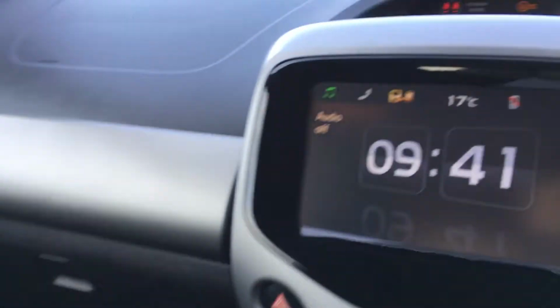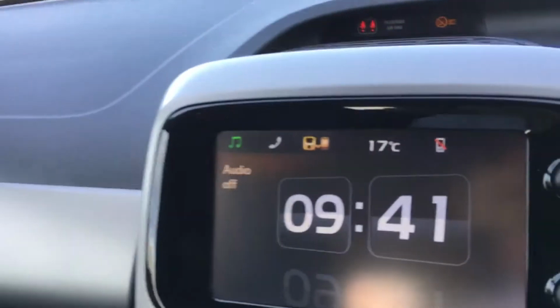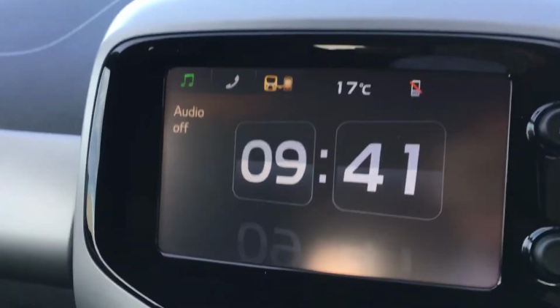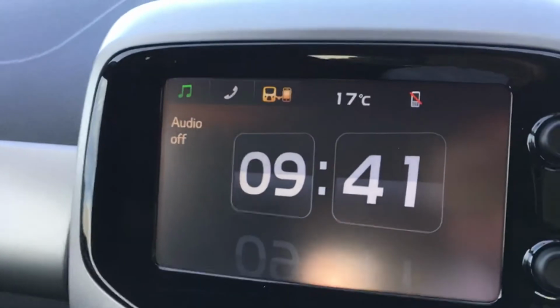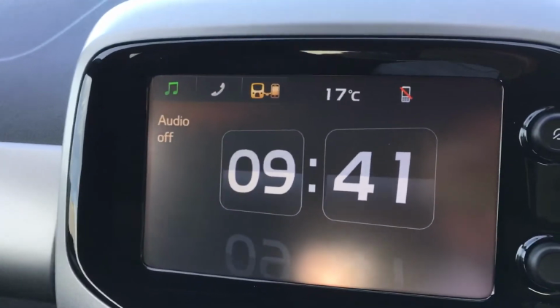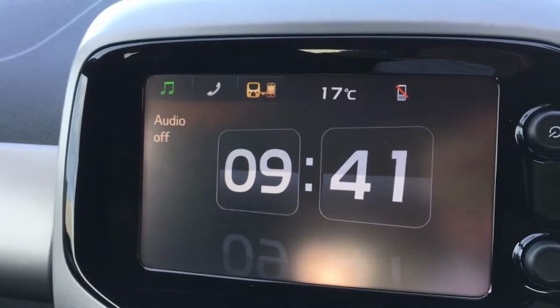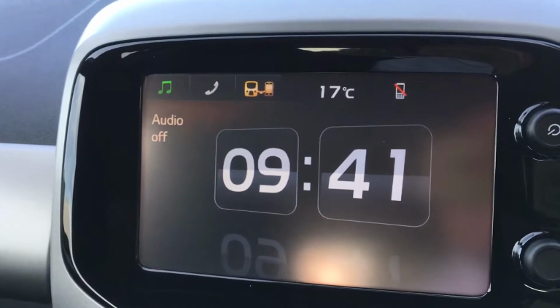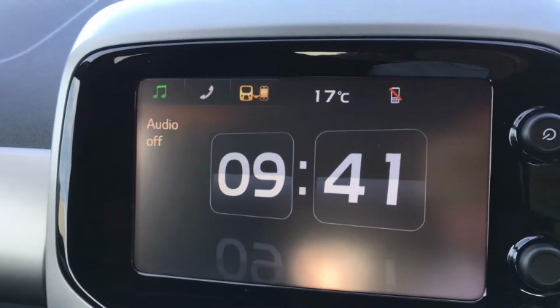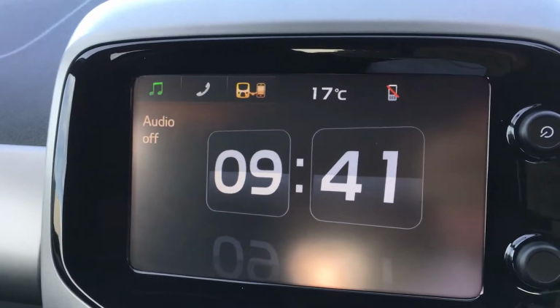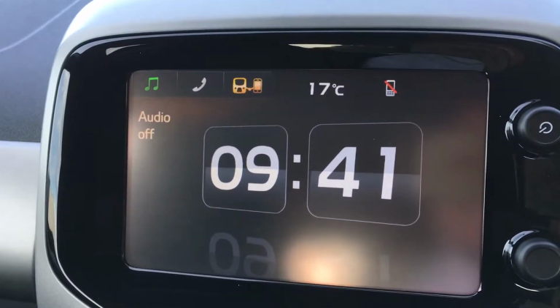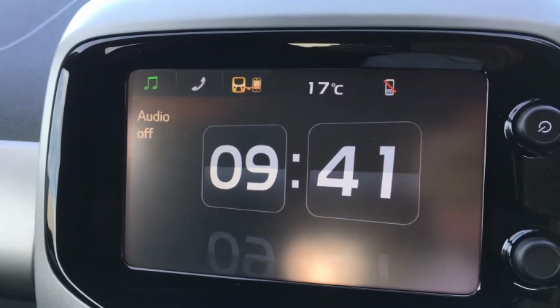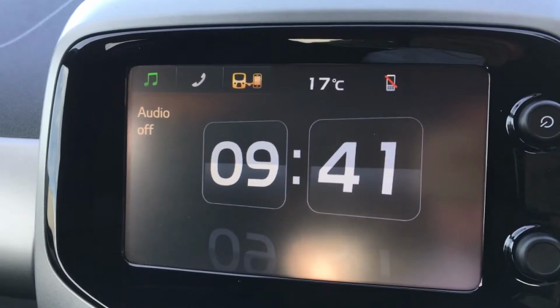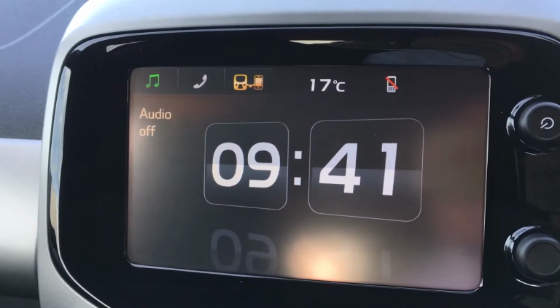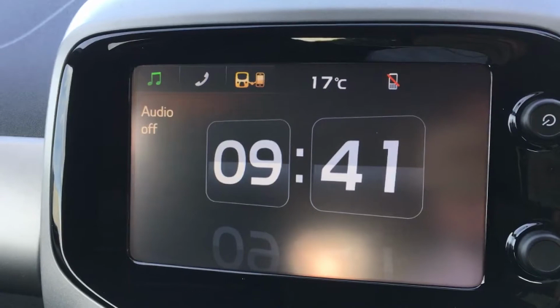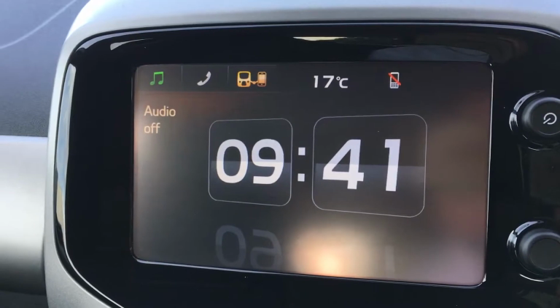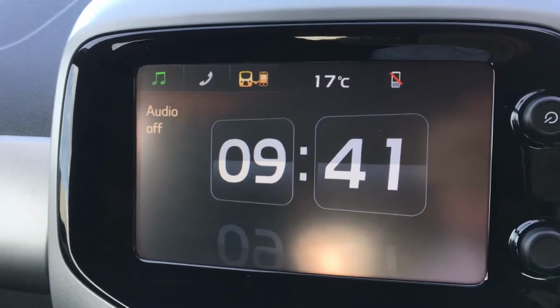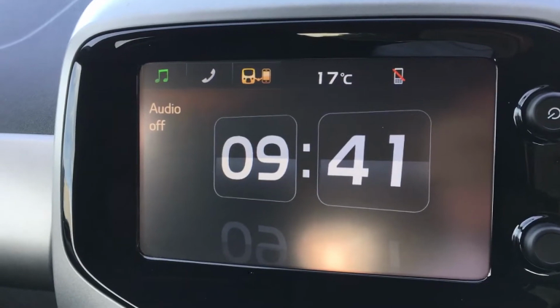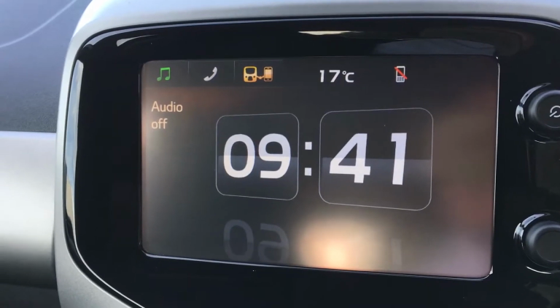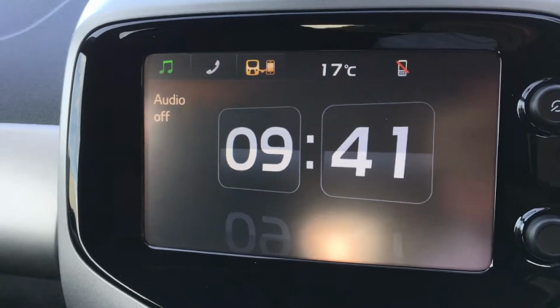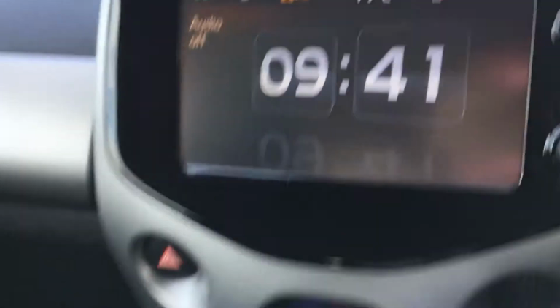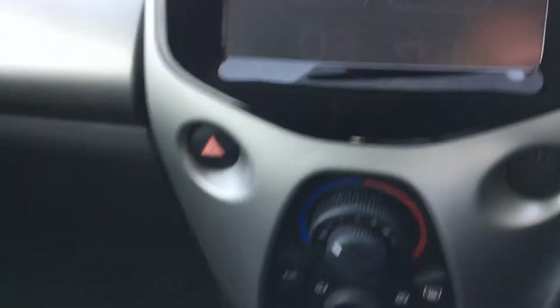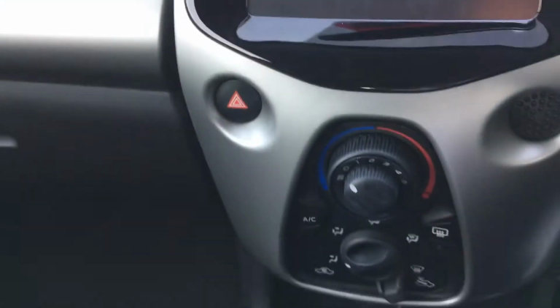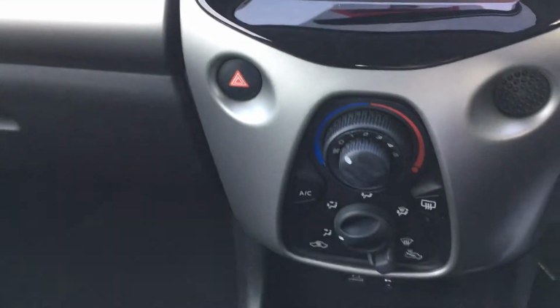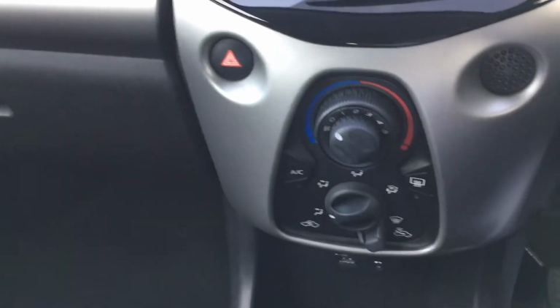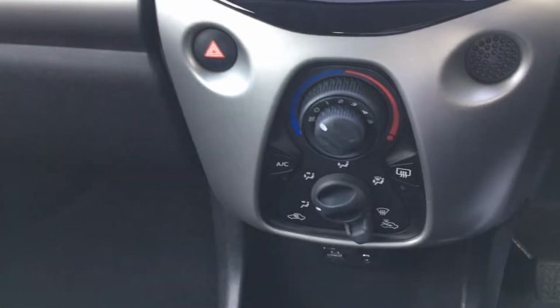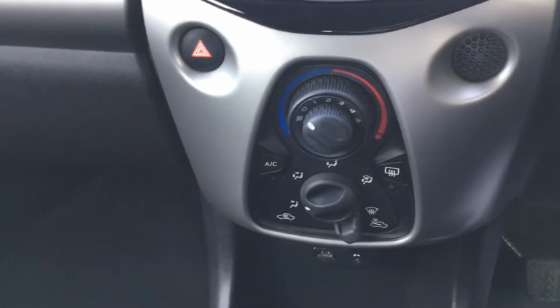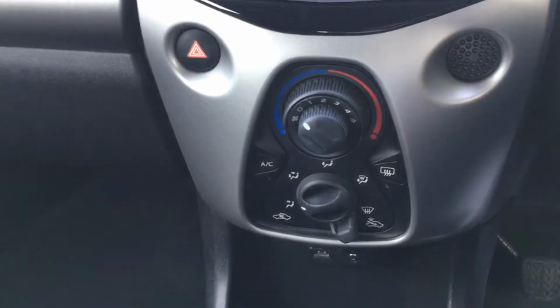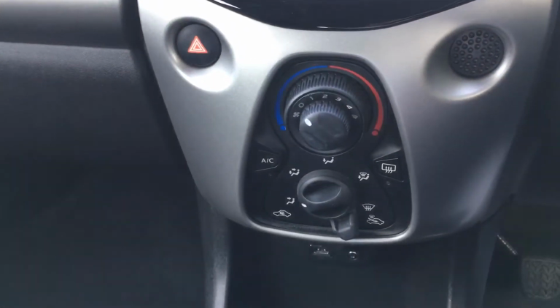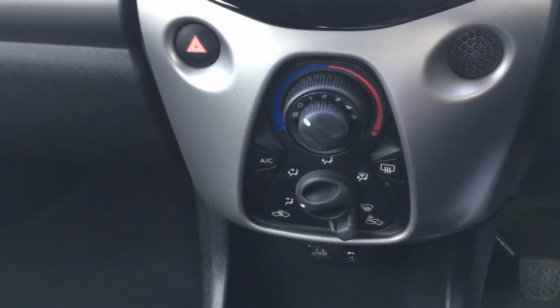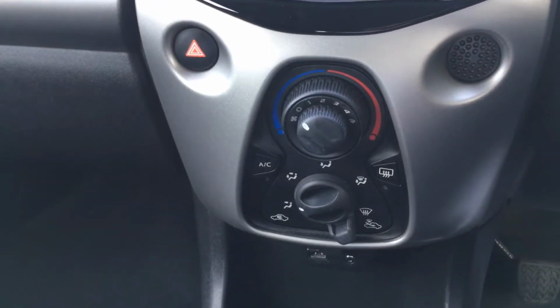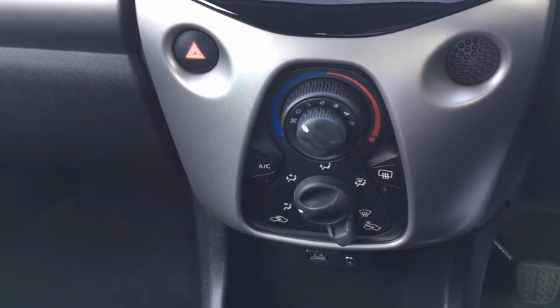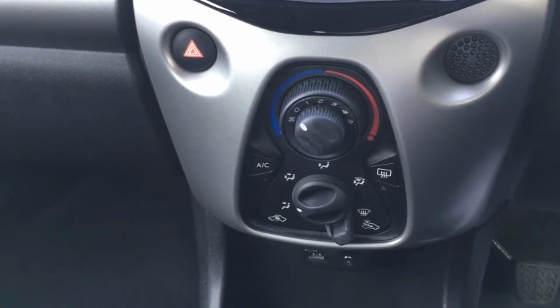We have a touchscreen here, which is Bluetooth. Also DAB digital radio. We have the heating there, with air conditioning.